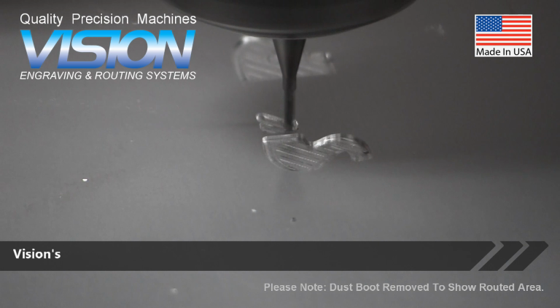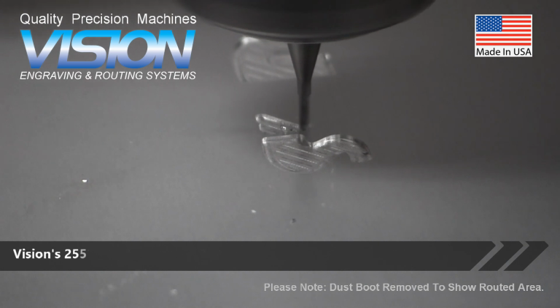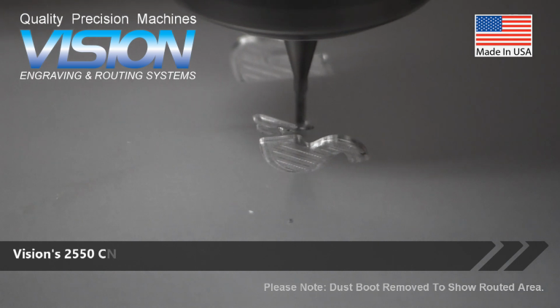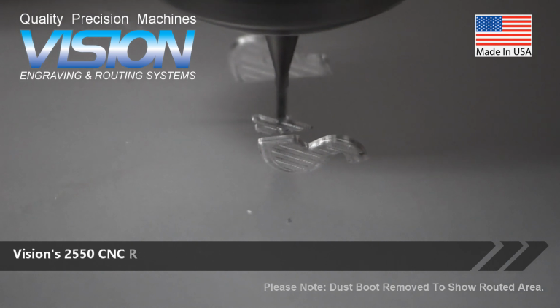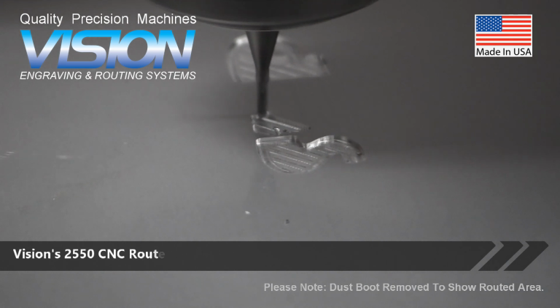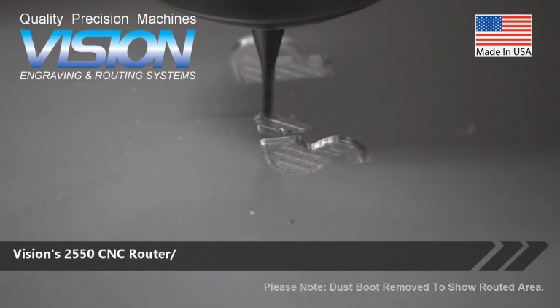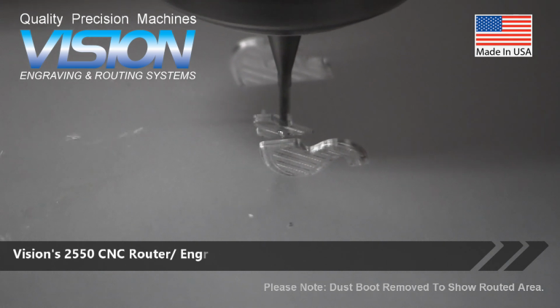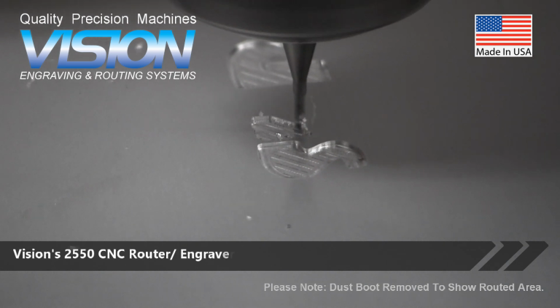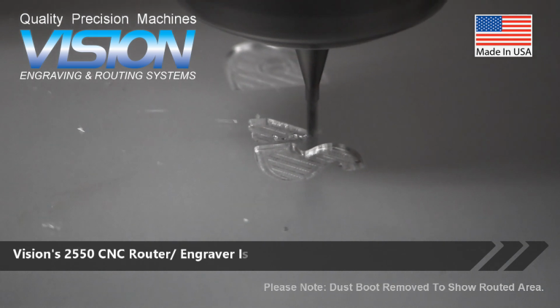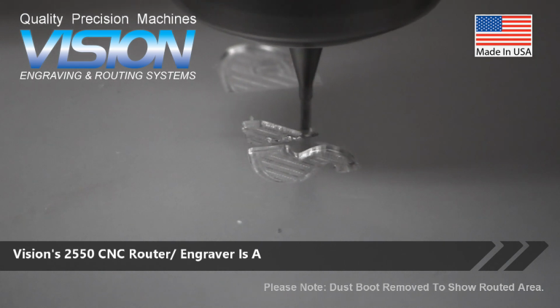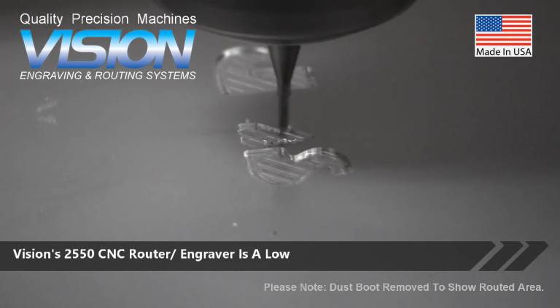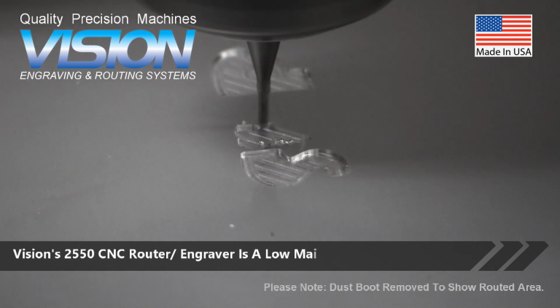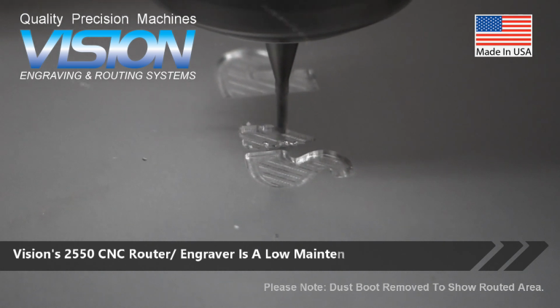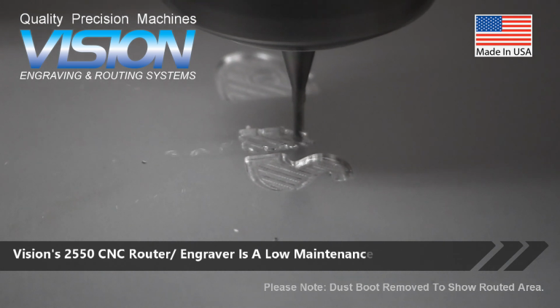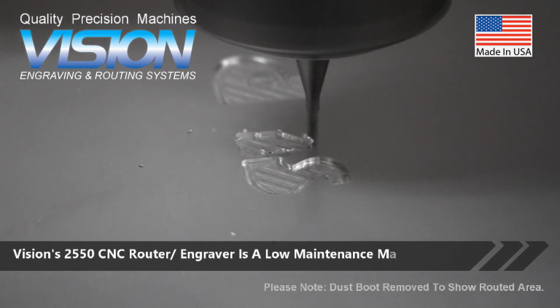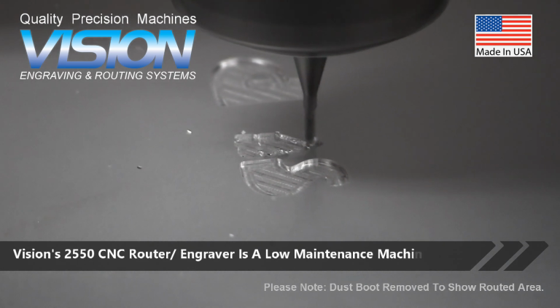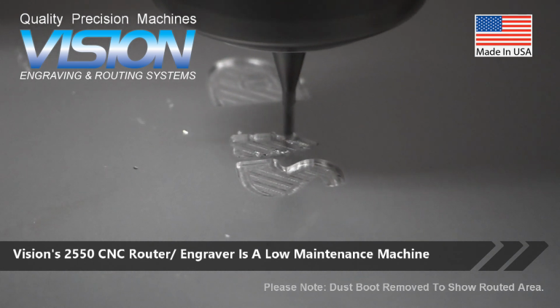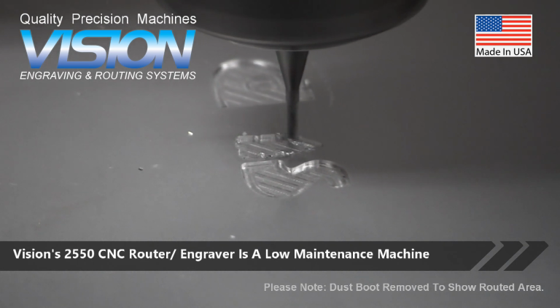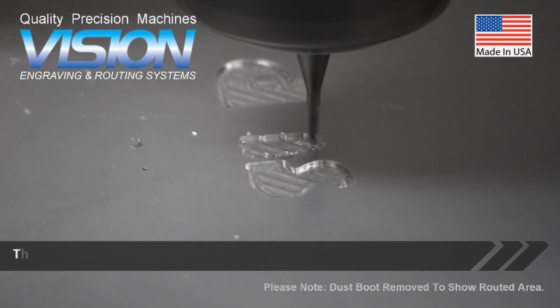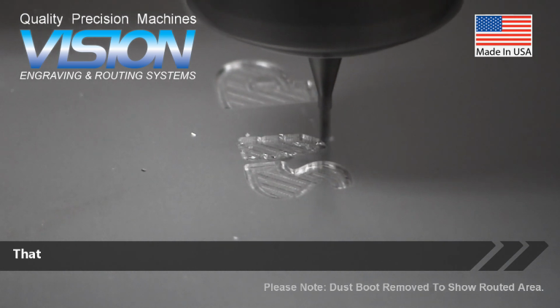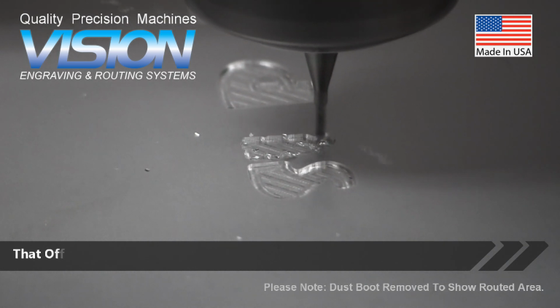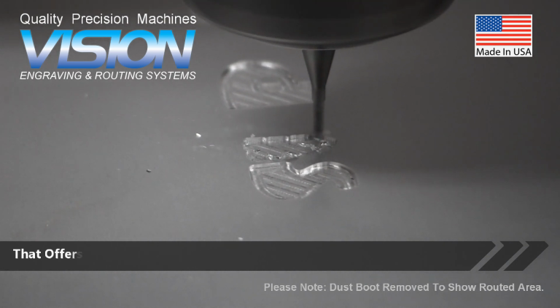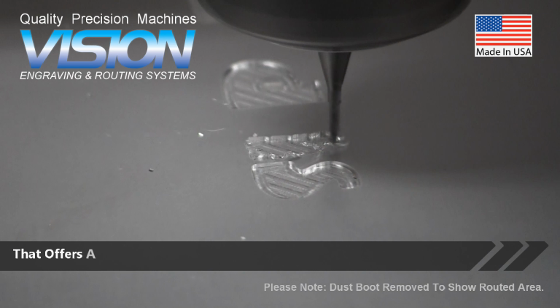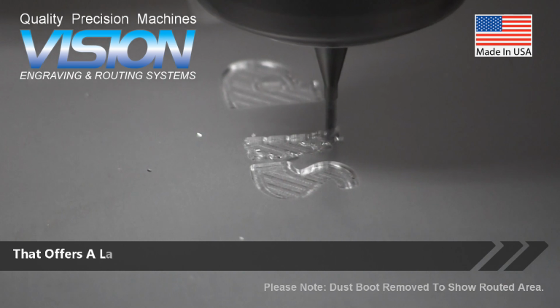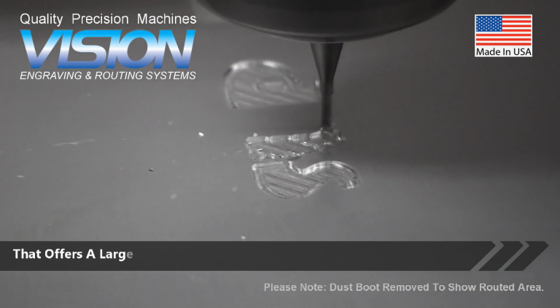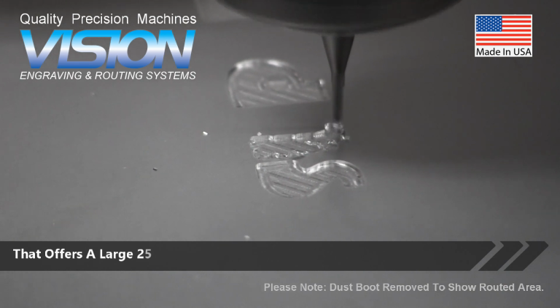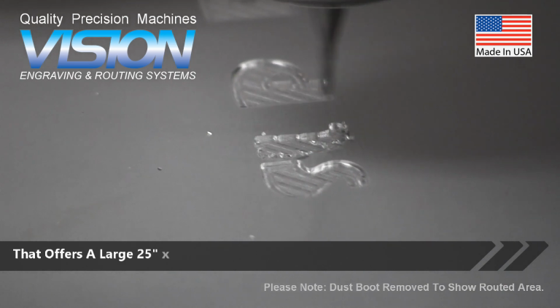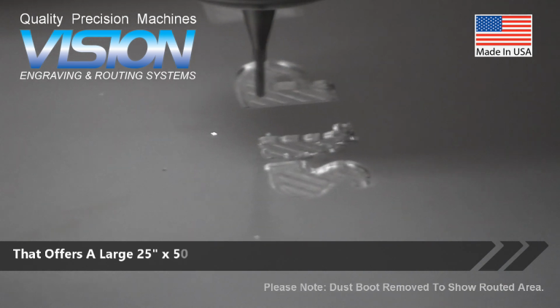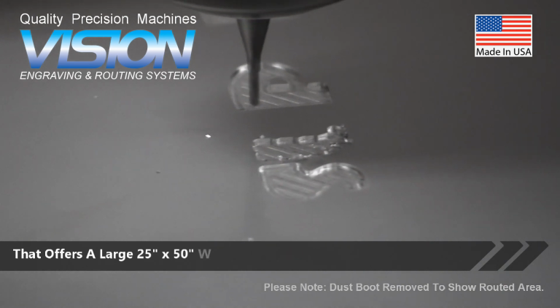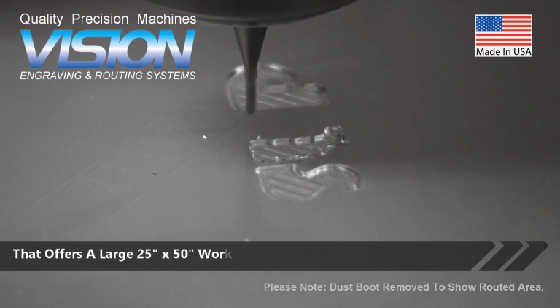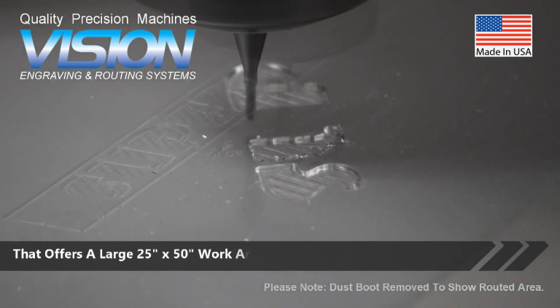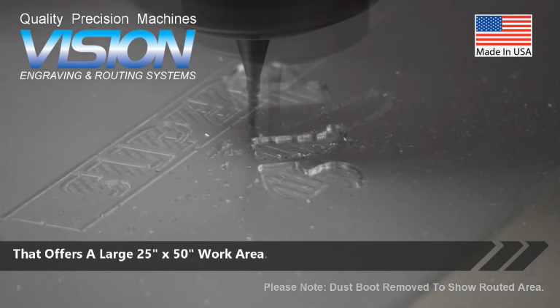Vision's 2550 CNC router engraver is a low-maintenance machine that offers a large 25-inch by 50-inch work area.